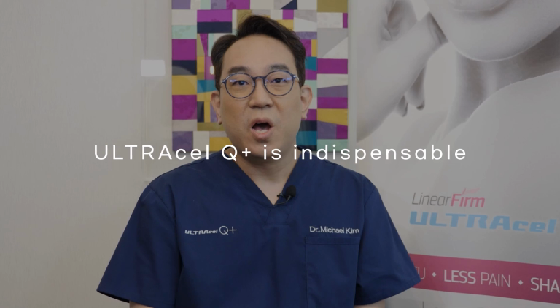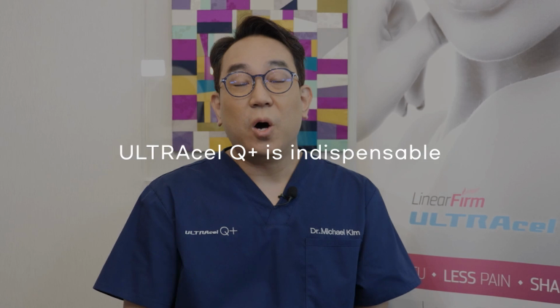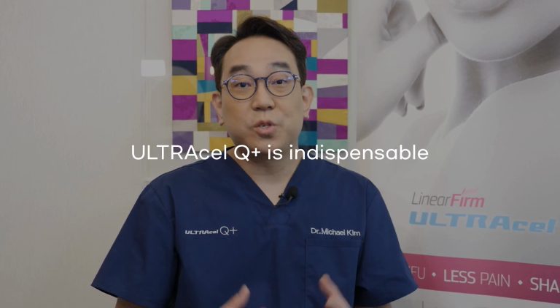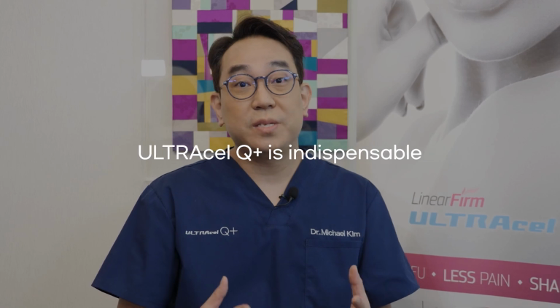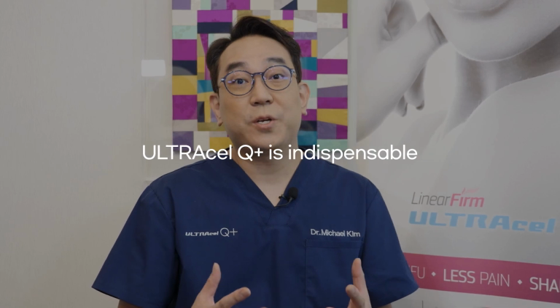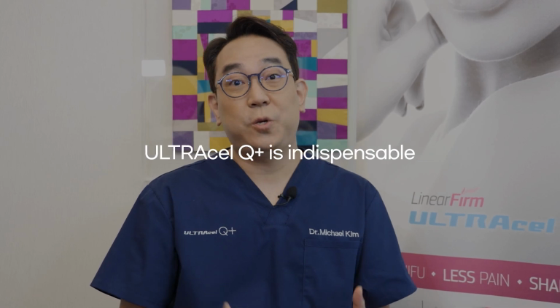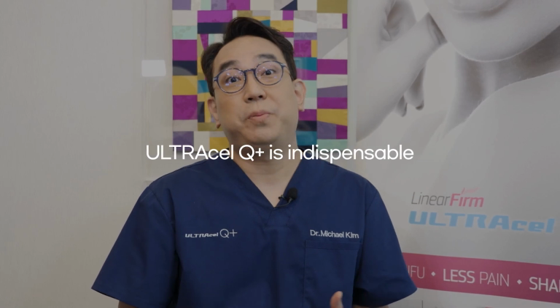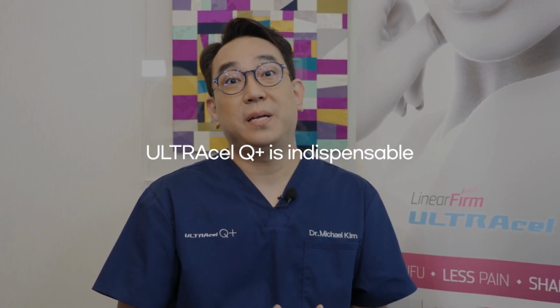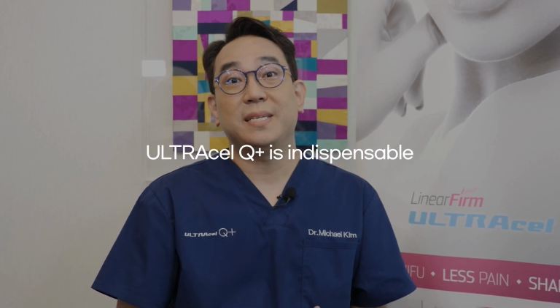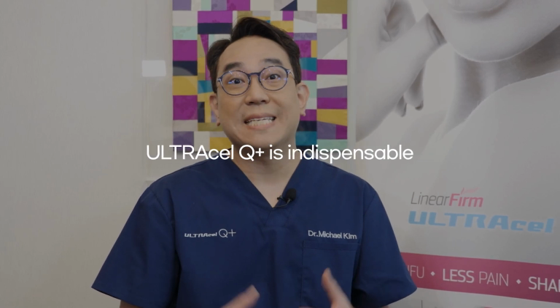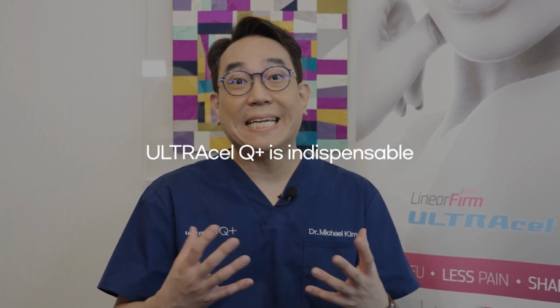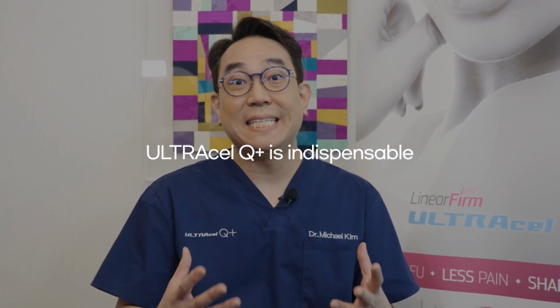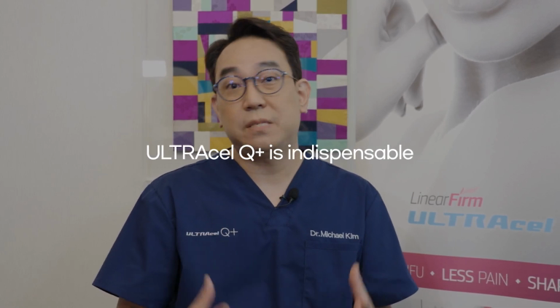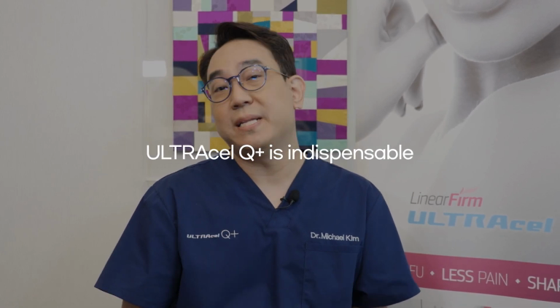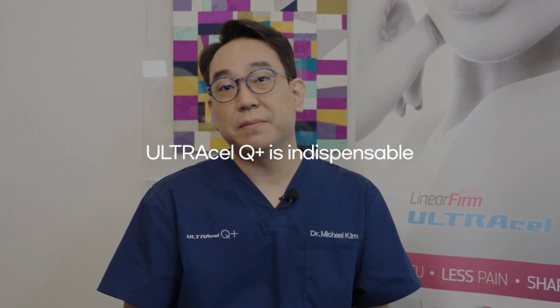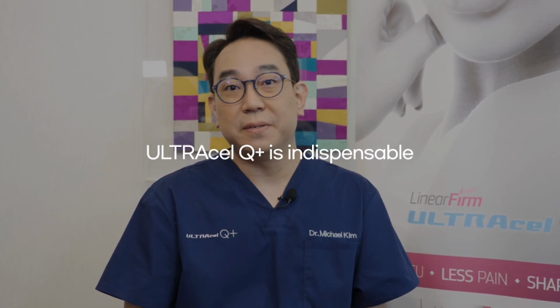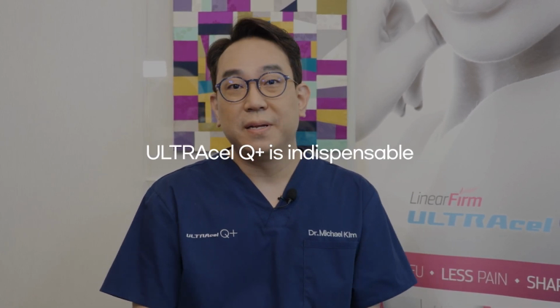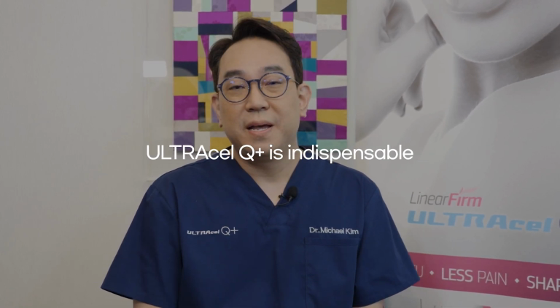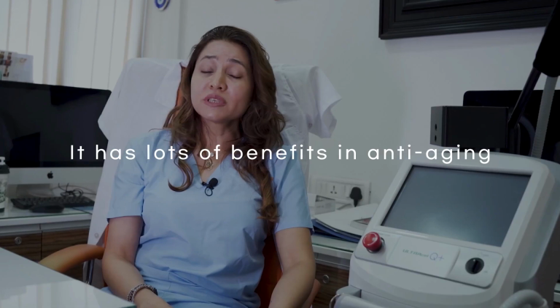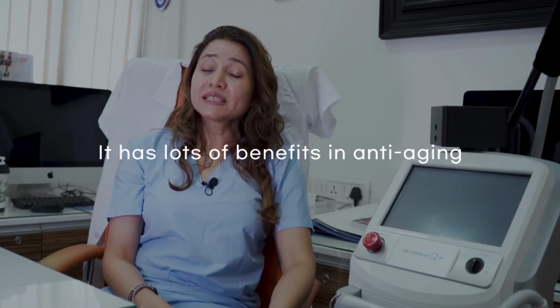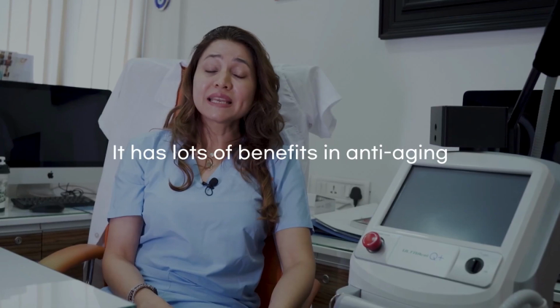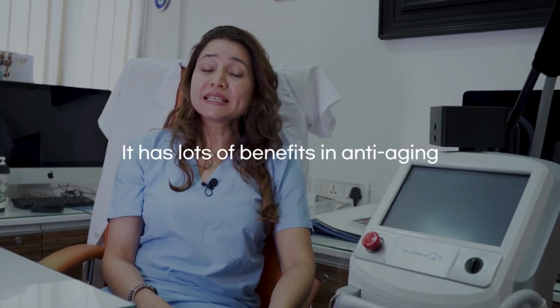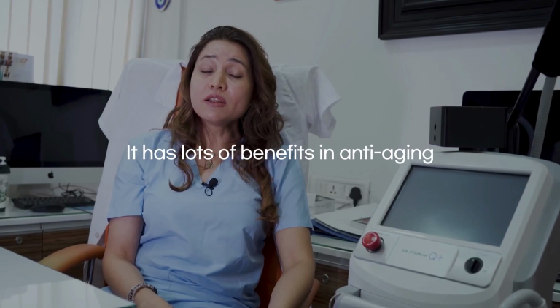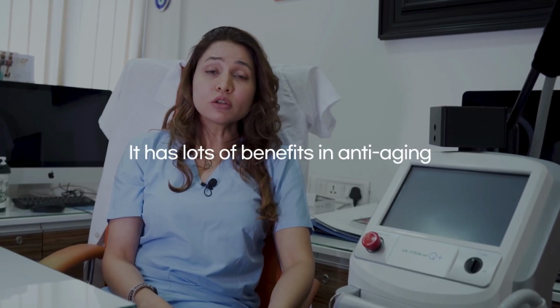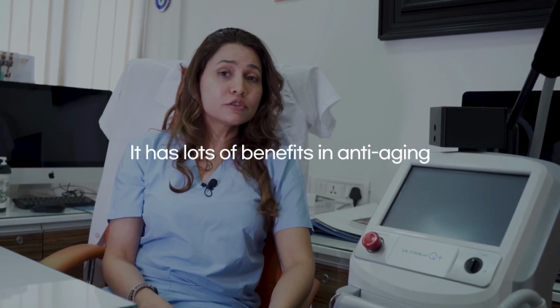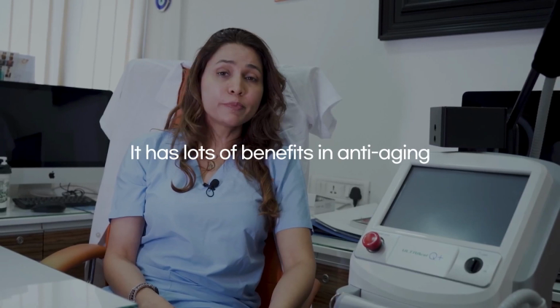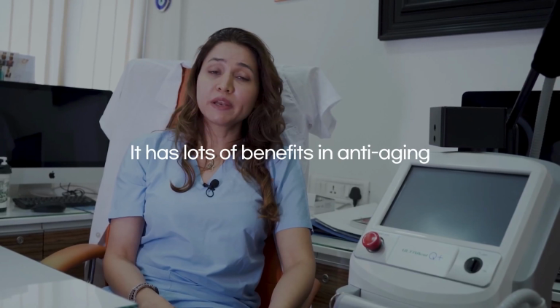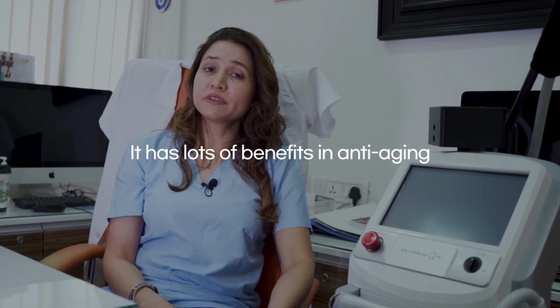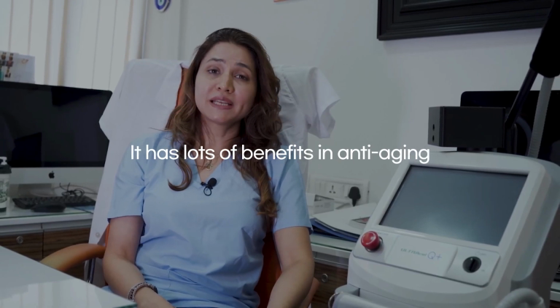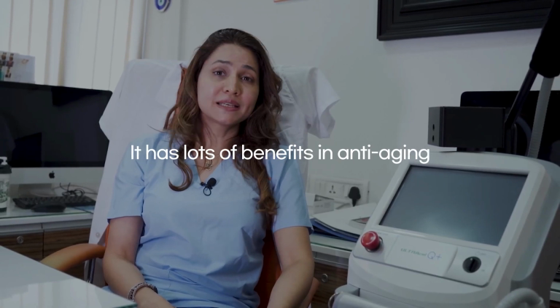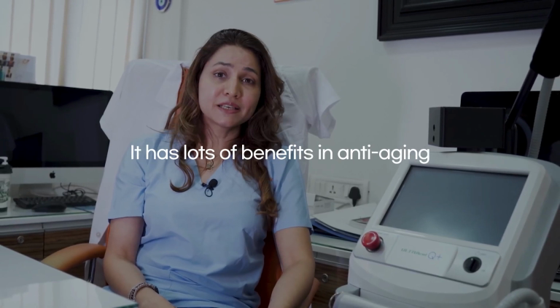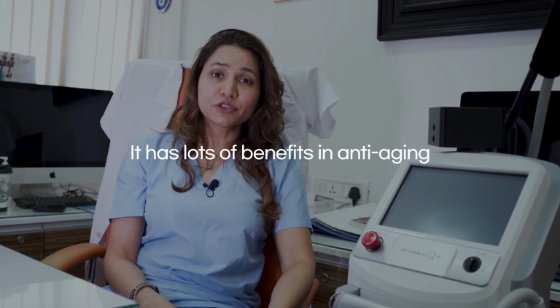Ultracell Q Plus is indispensable. It has lots of benefits in anti-aging.